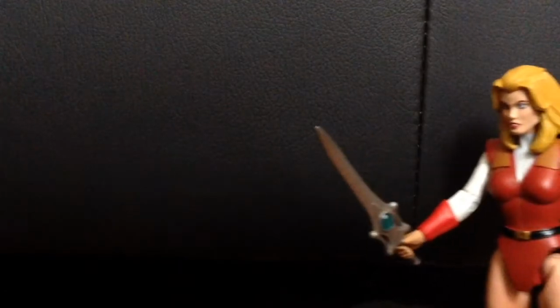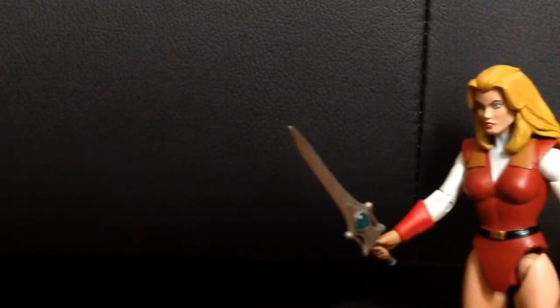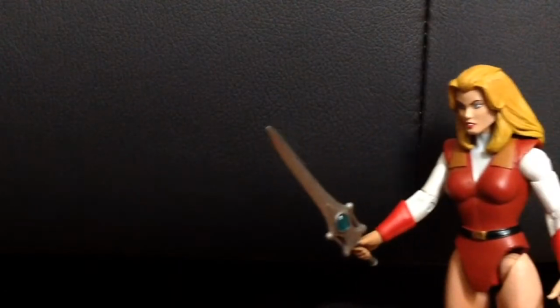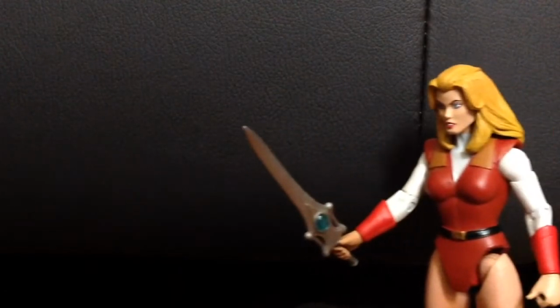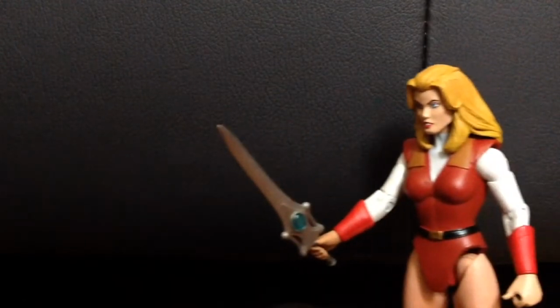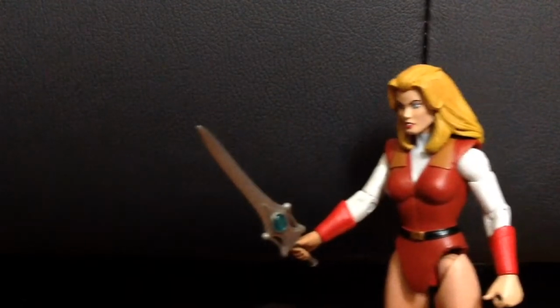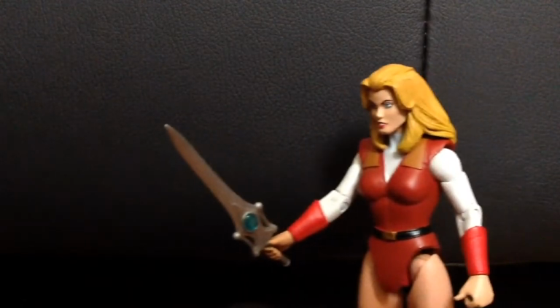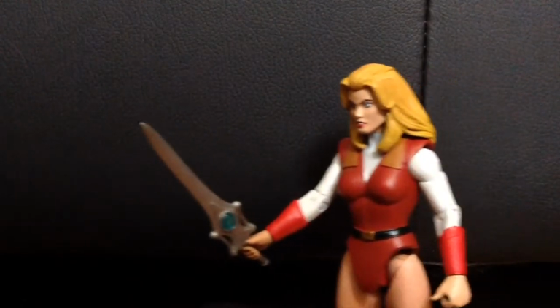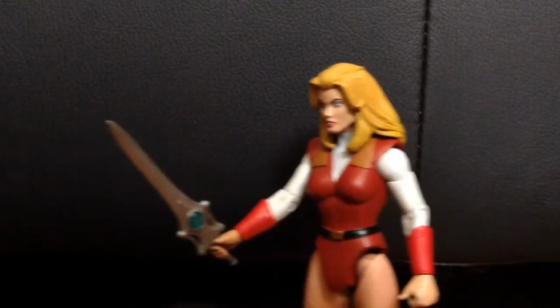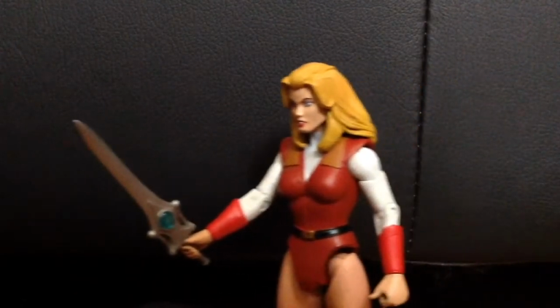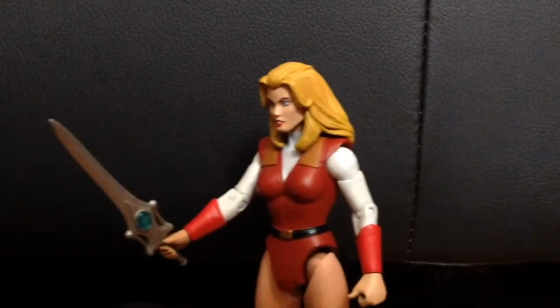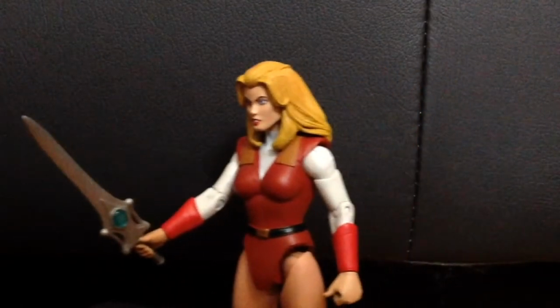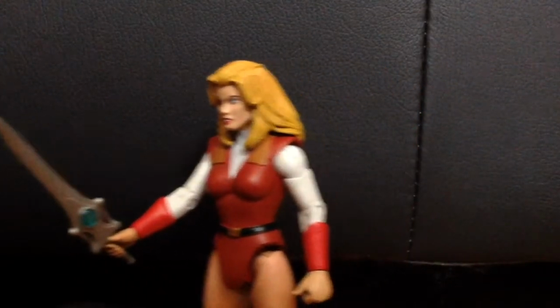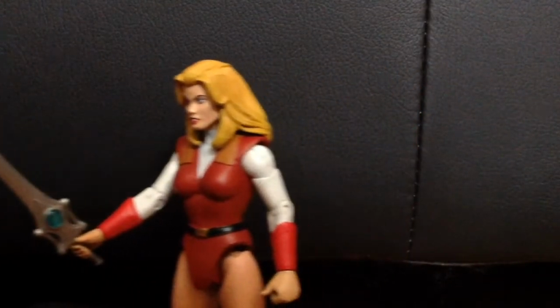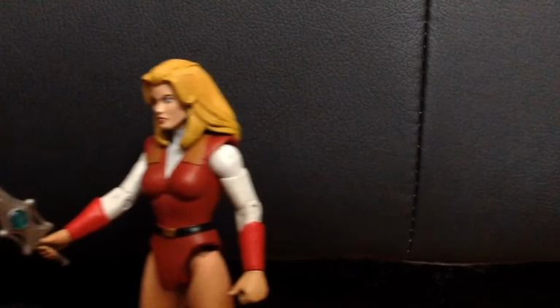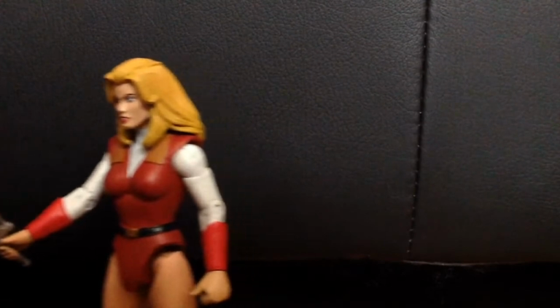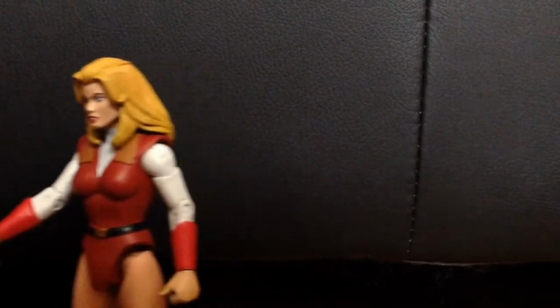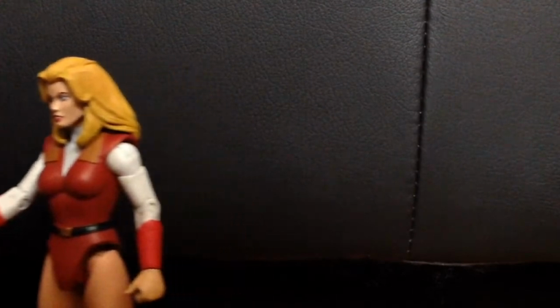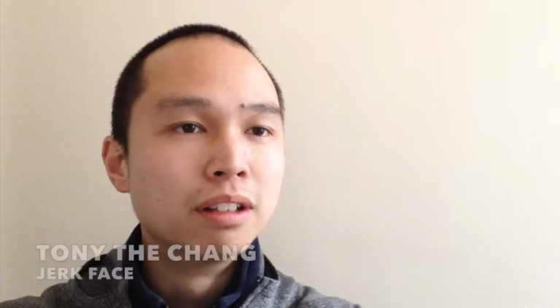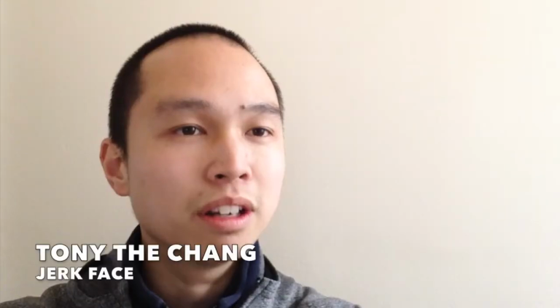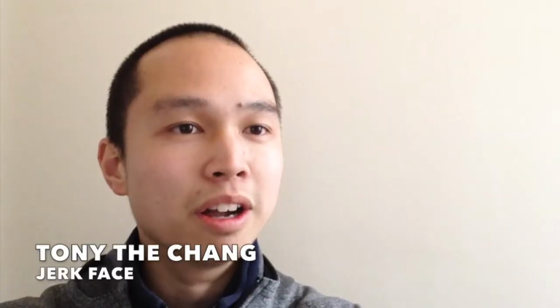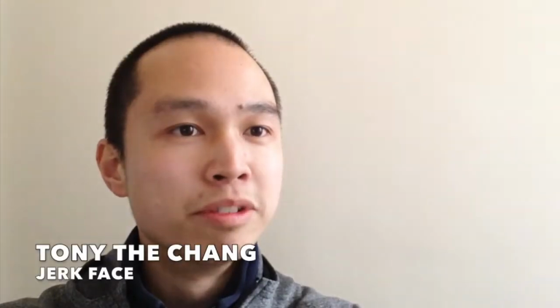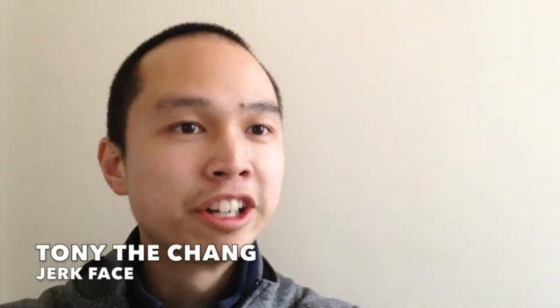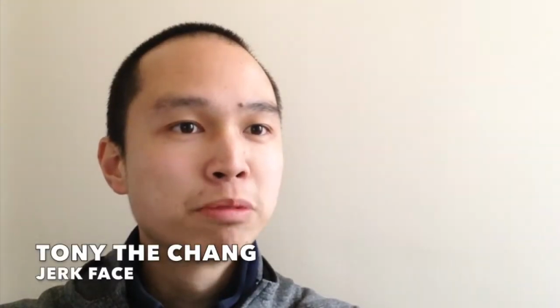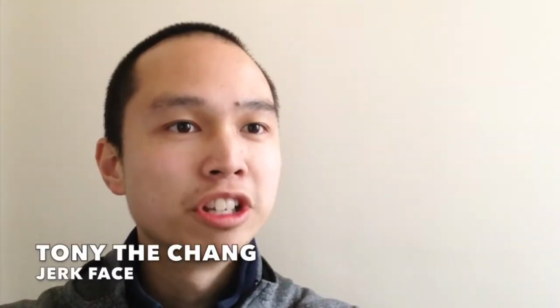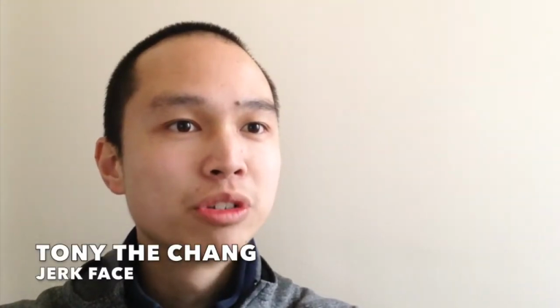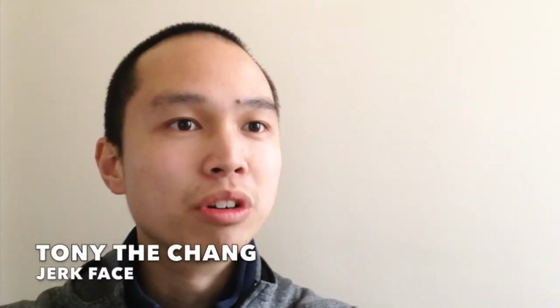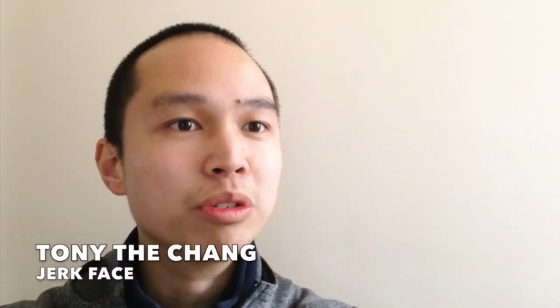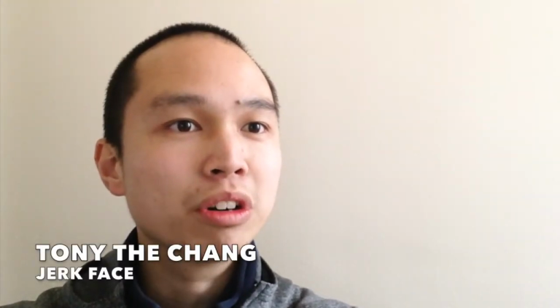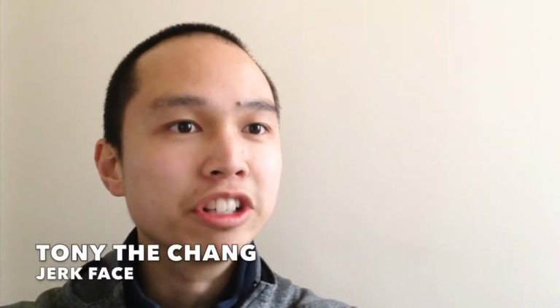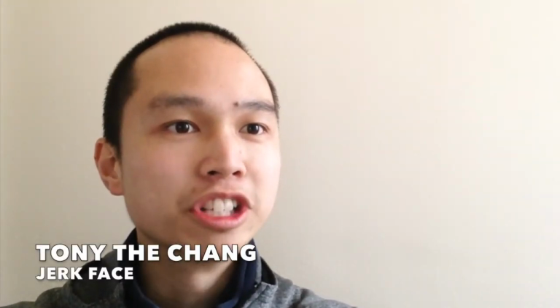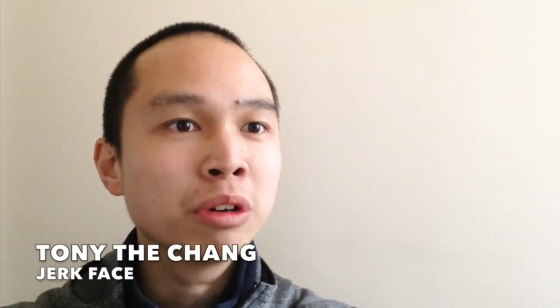Look, I found She-Ra's sword! Look at it up close! I'm 90% sure Adora is She-Ra.